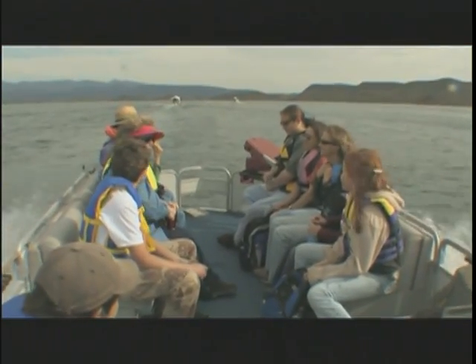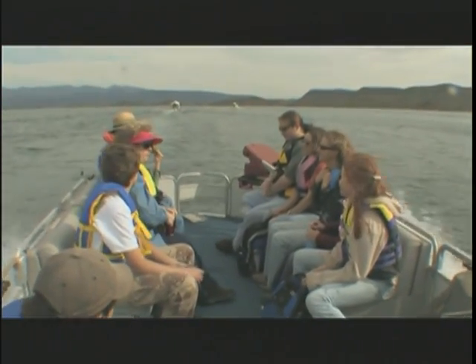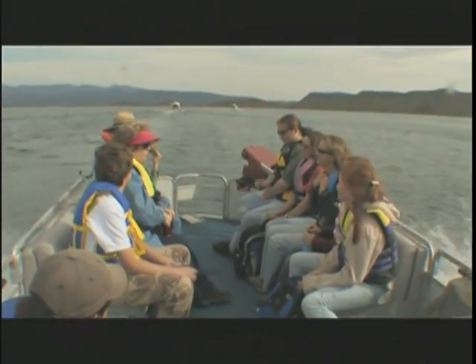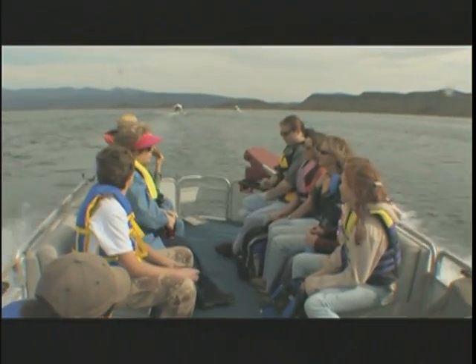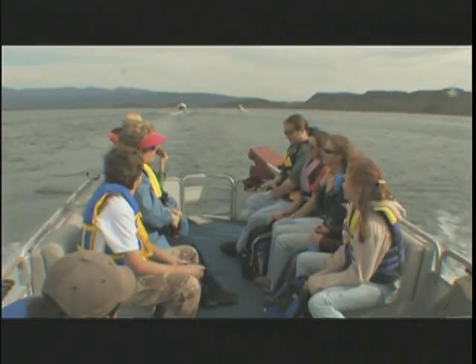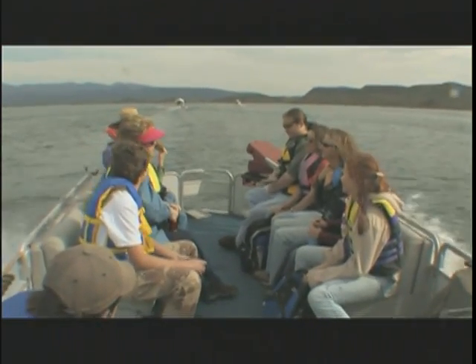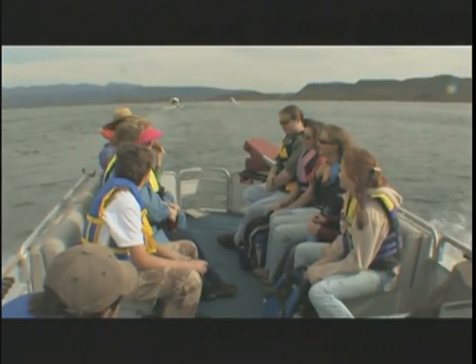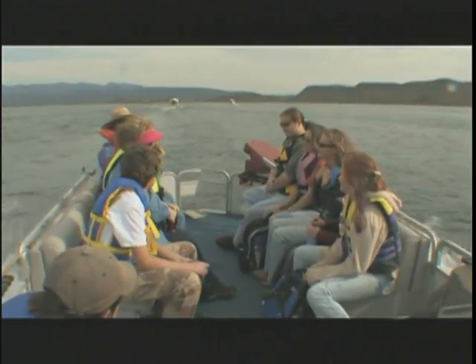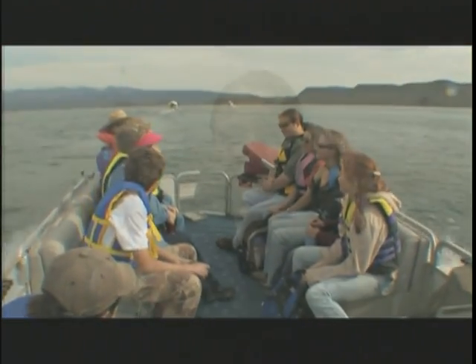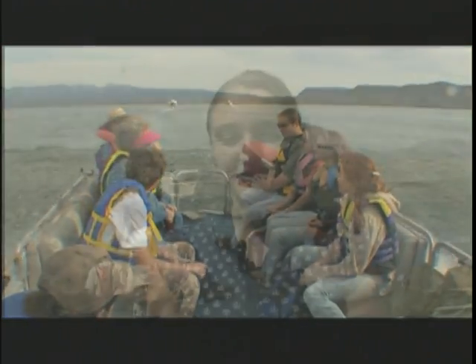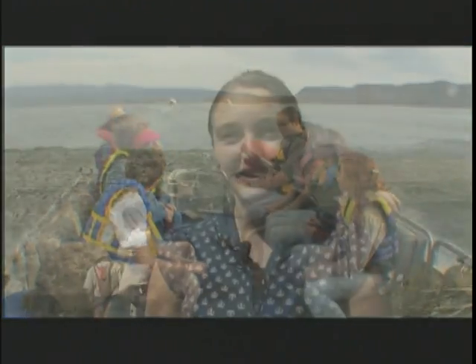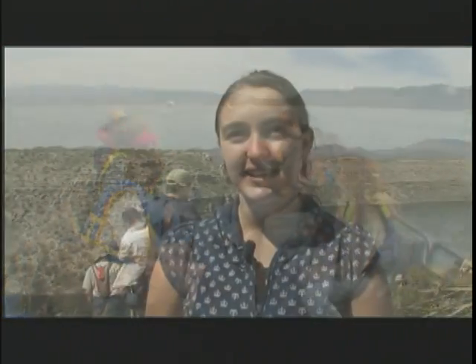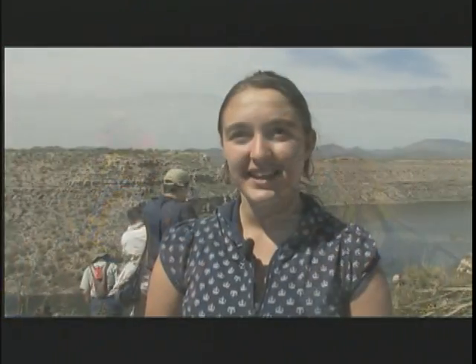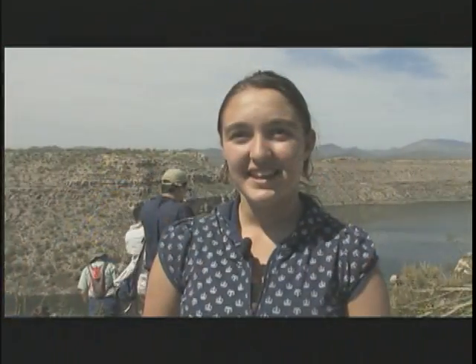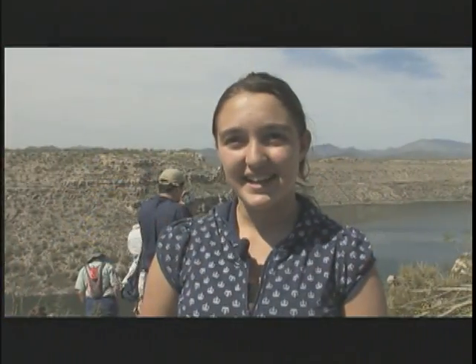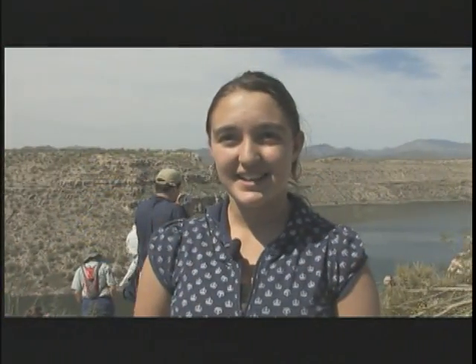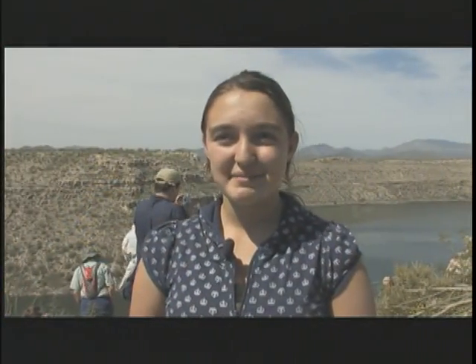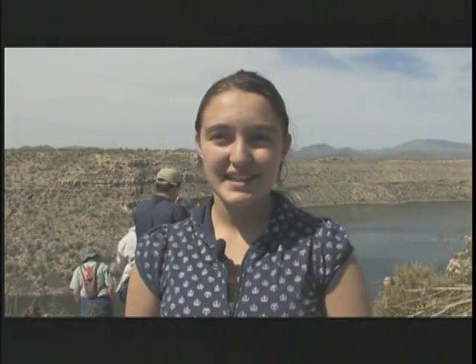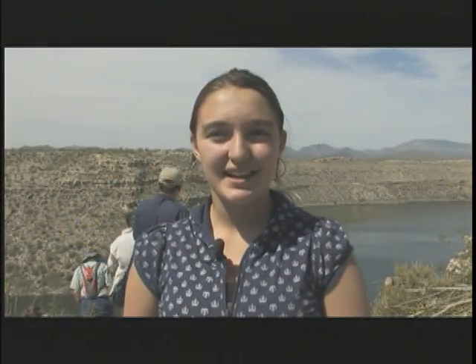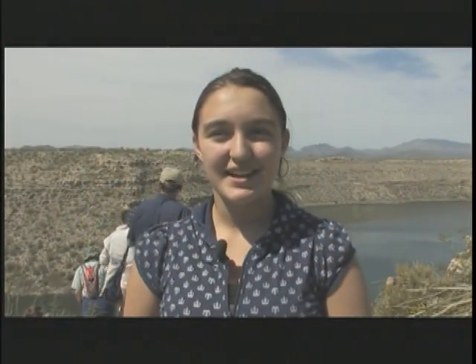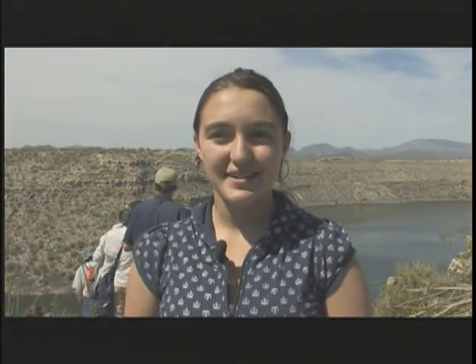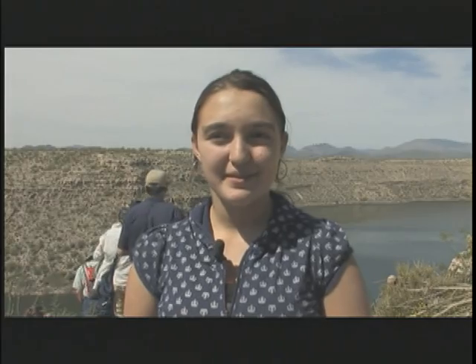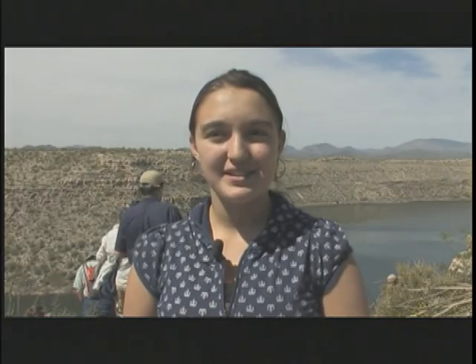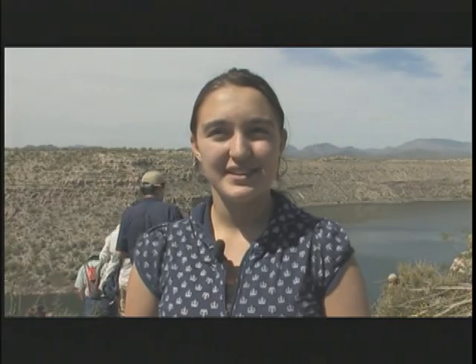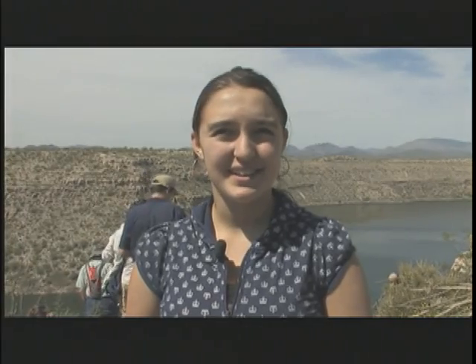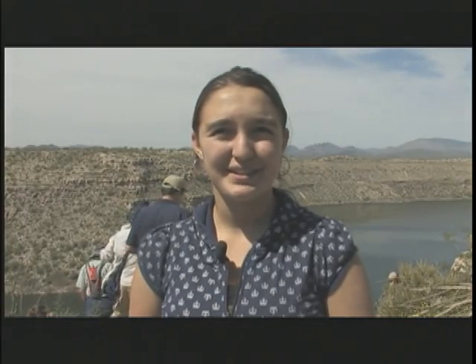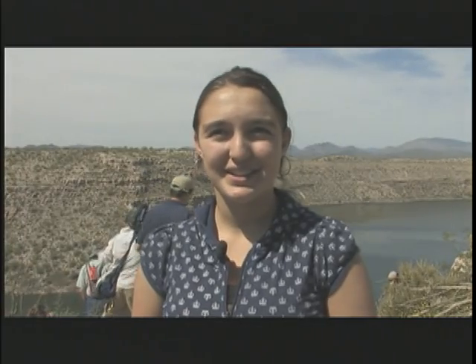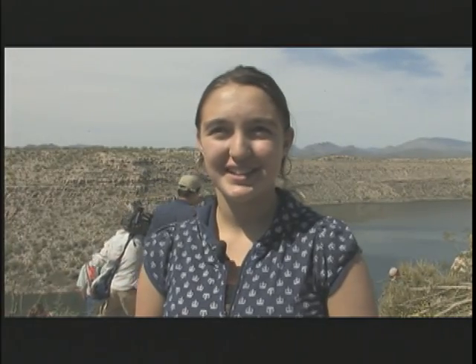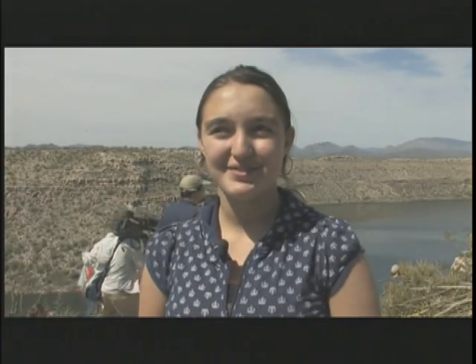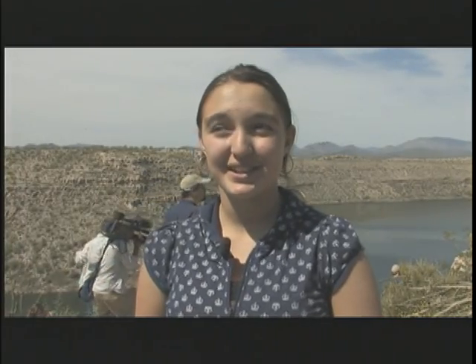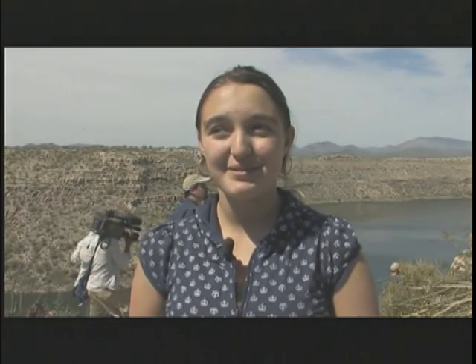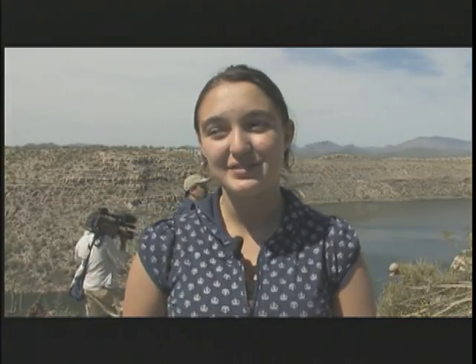The boat ride was a lot of fun. The hike up was kind of hard, but once we get up here, it's really beautiful.